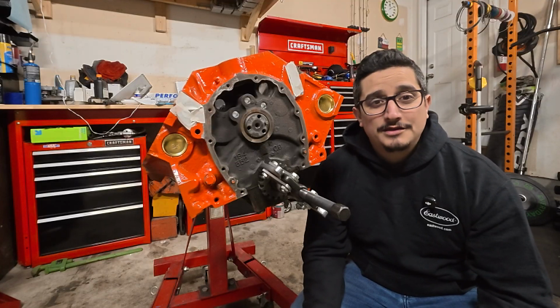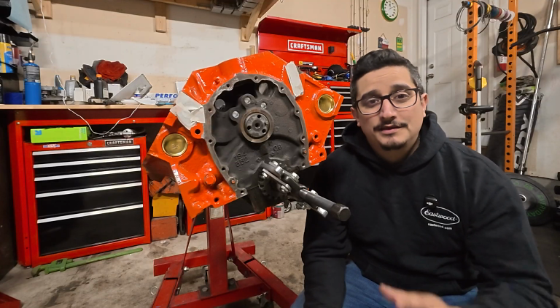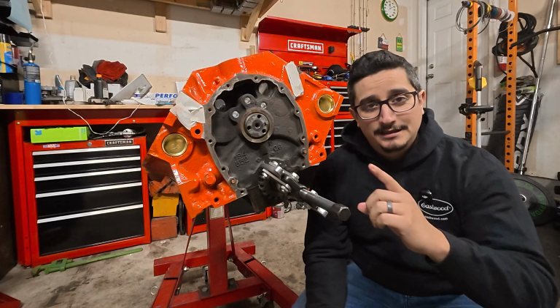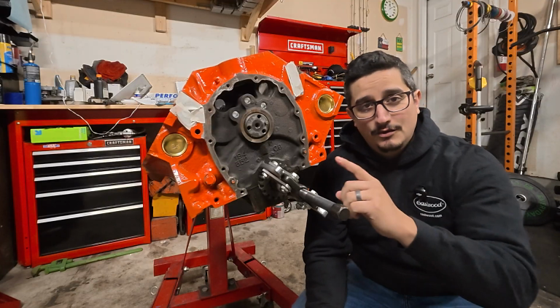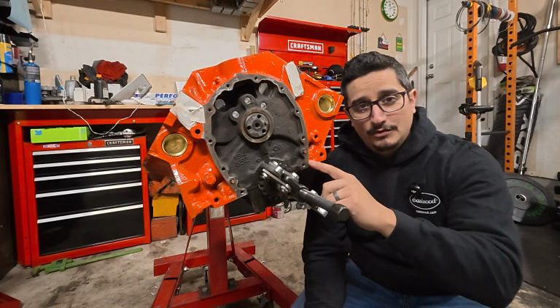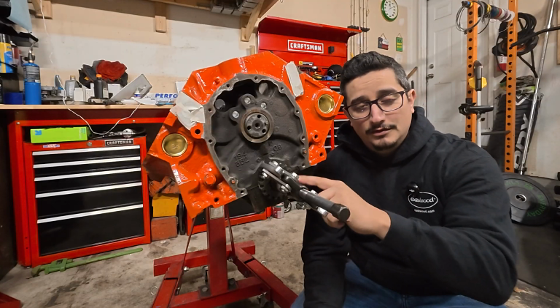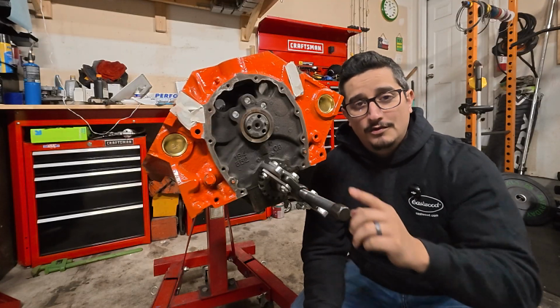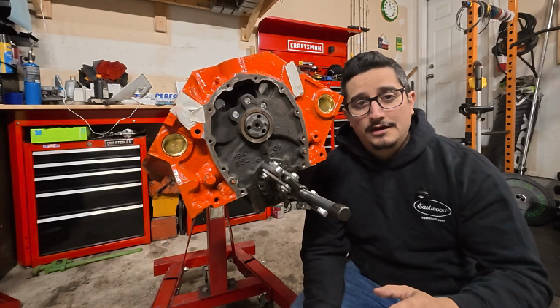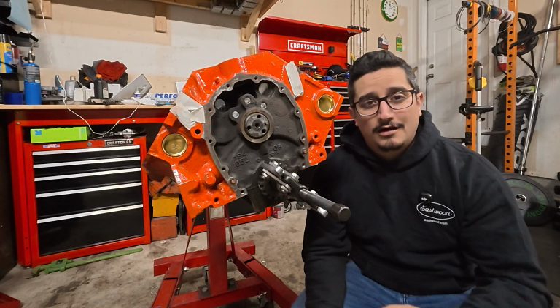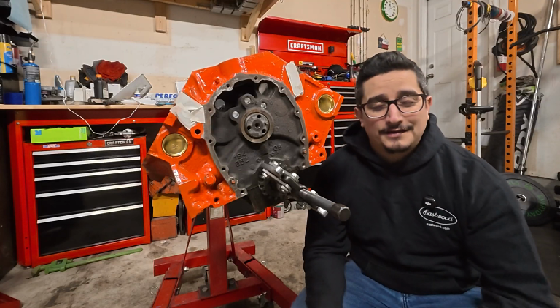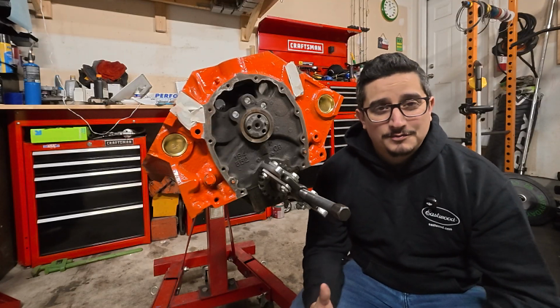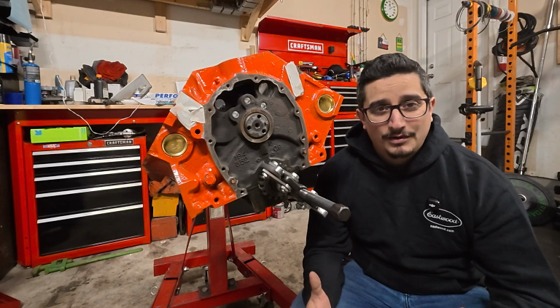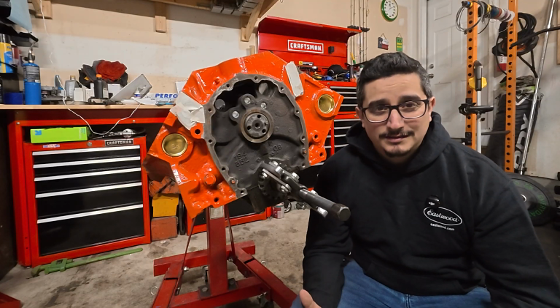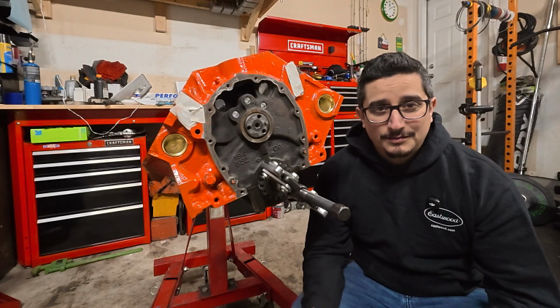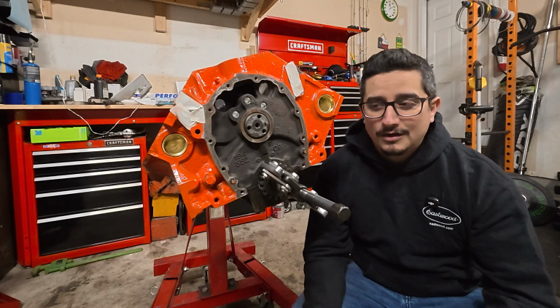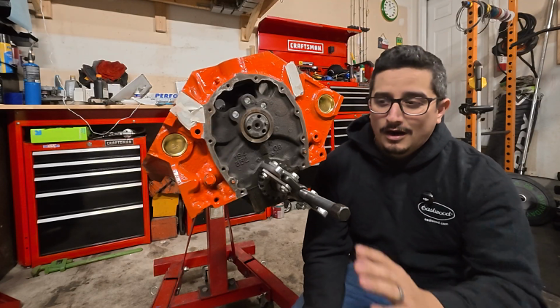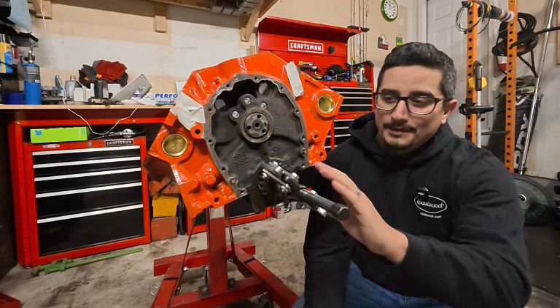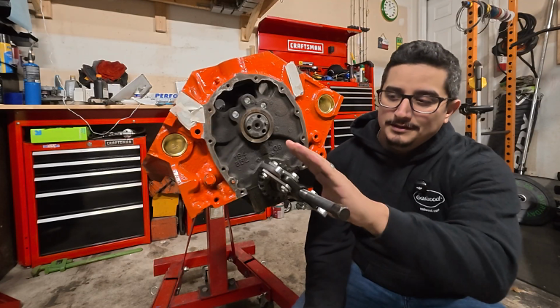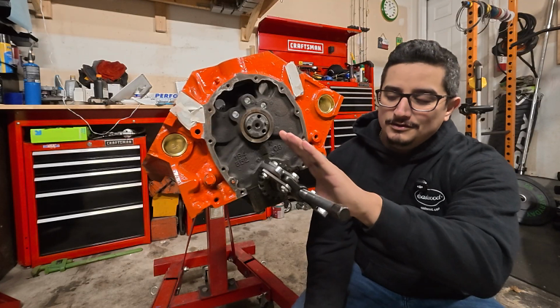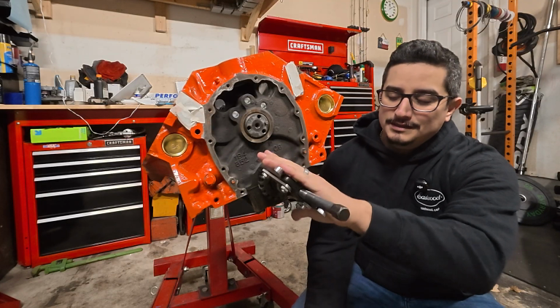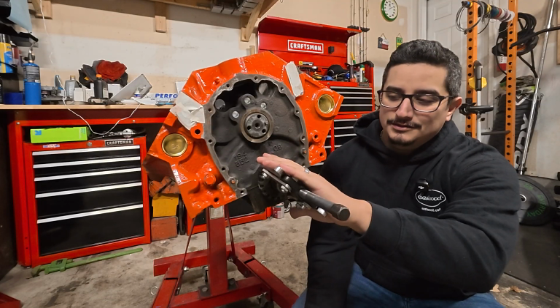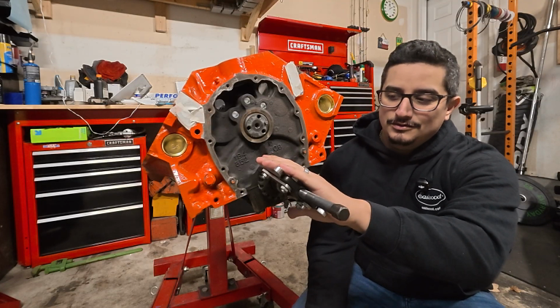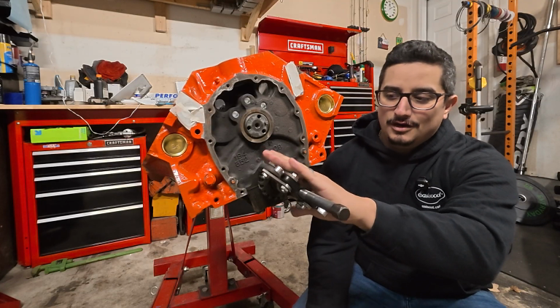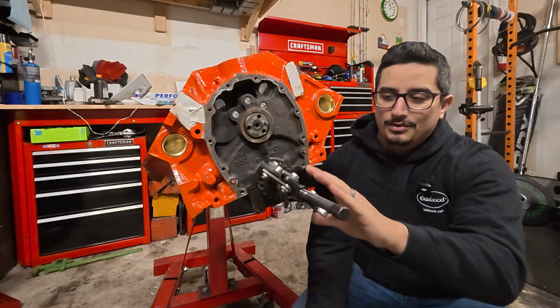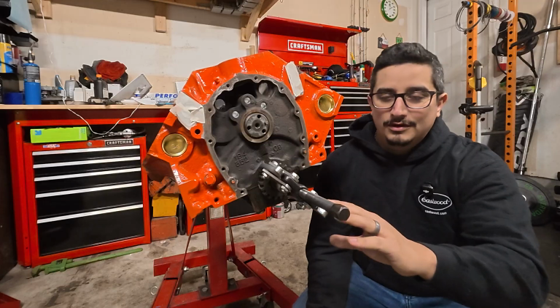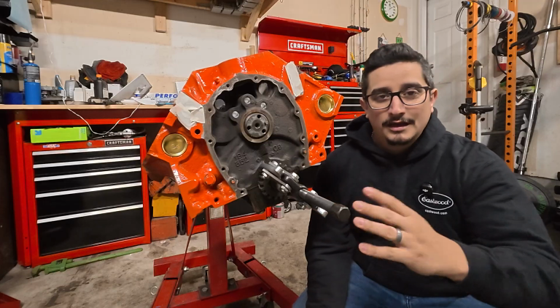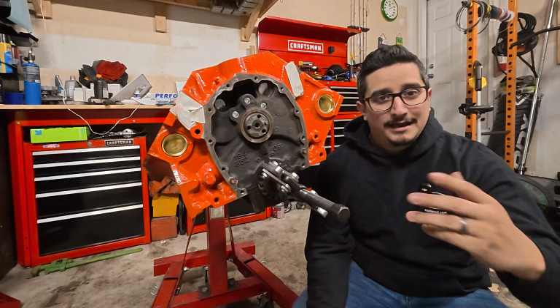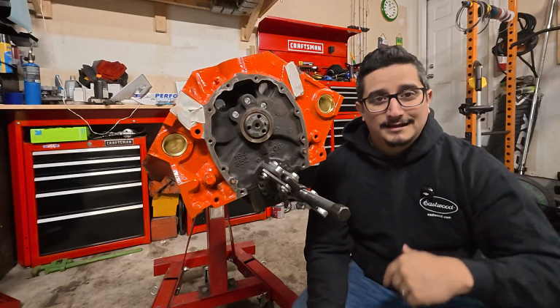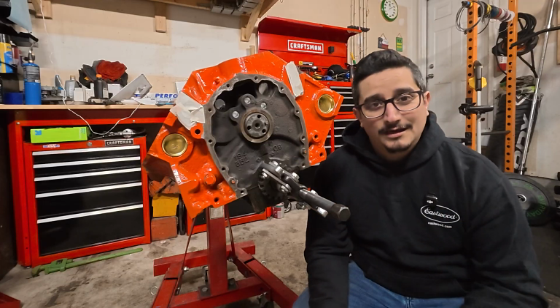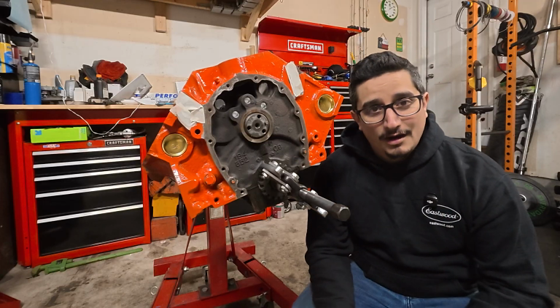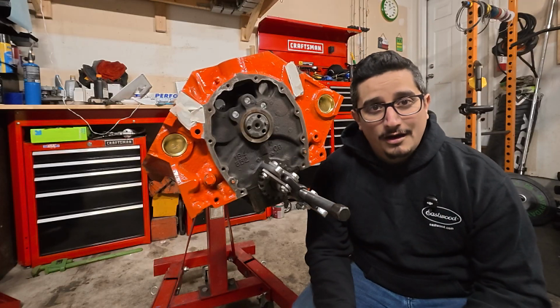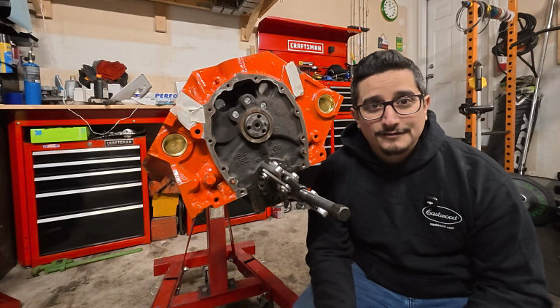The first thing we need to do is get the old lower gear off, and that's pretty simple. We're going to use a two-jaw puller to get that thing right off.